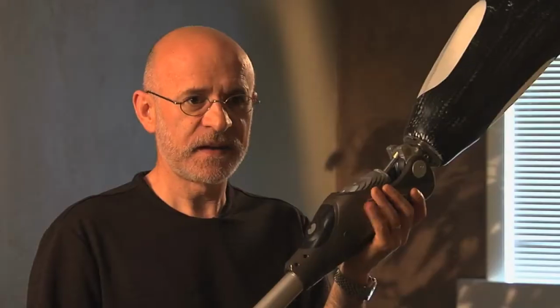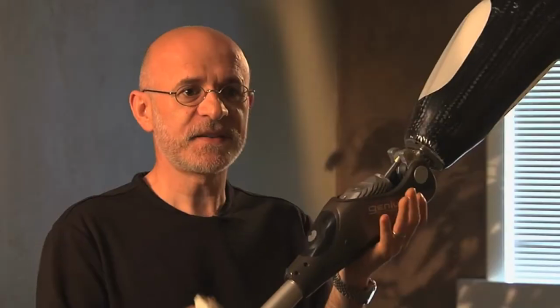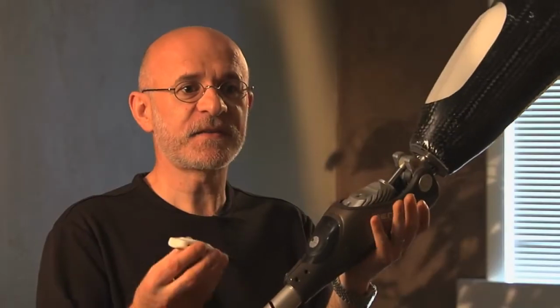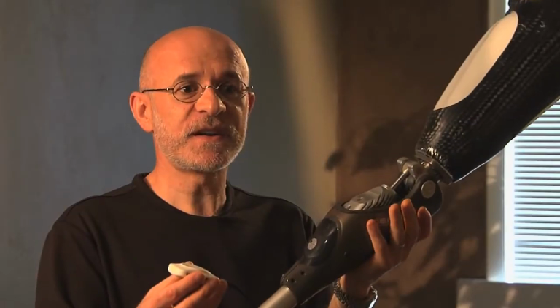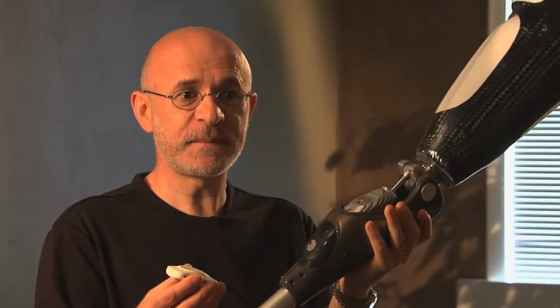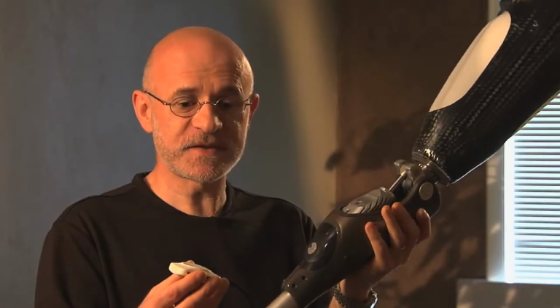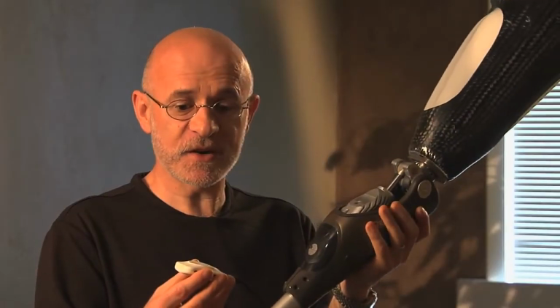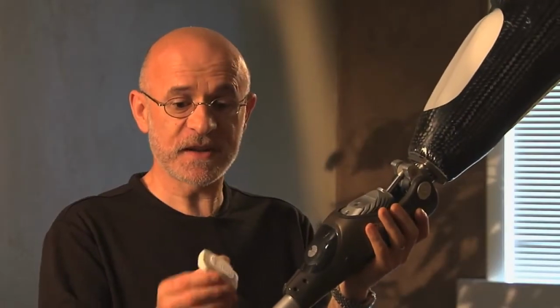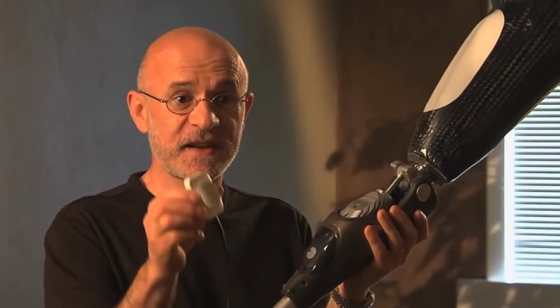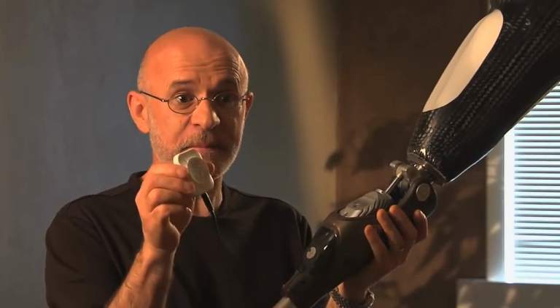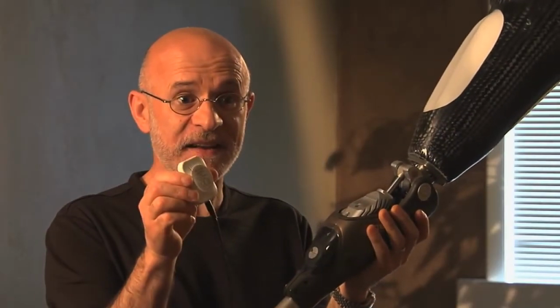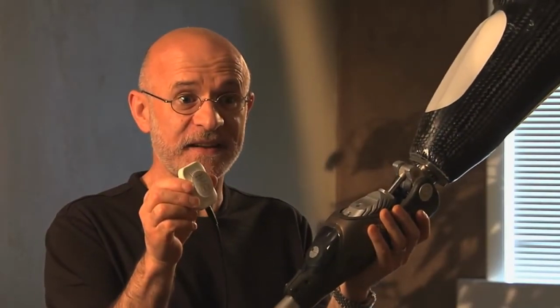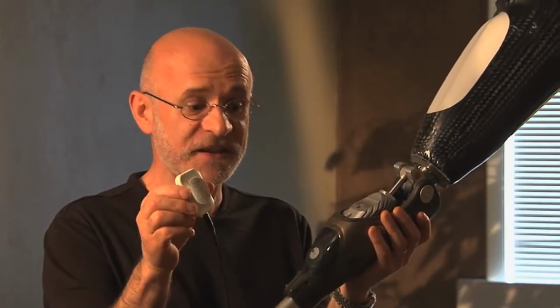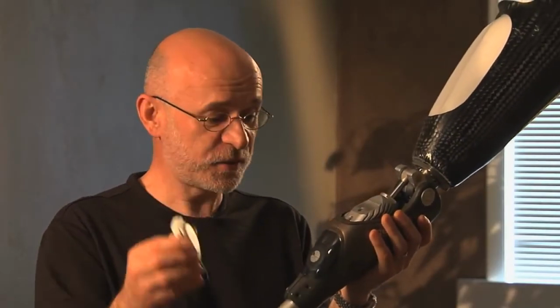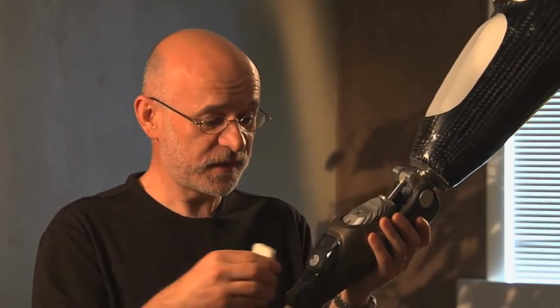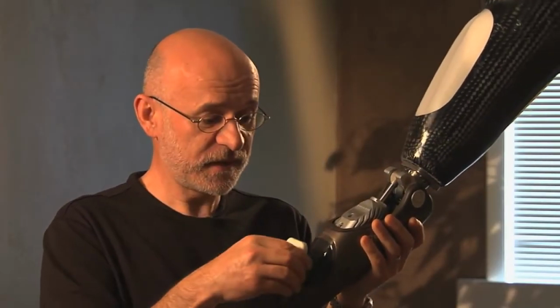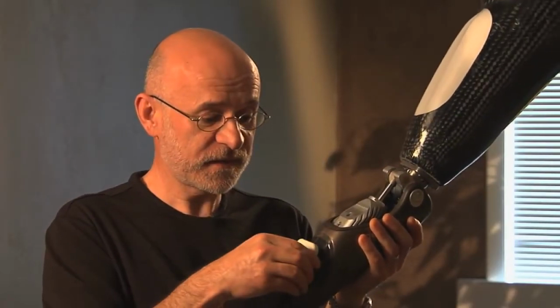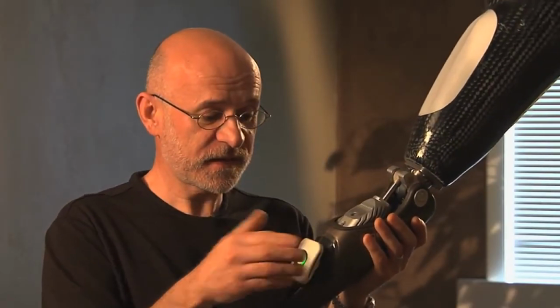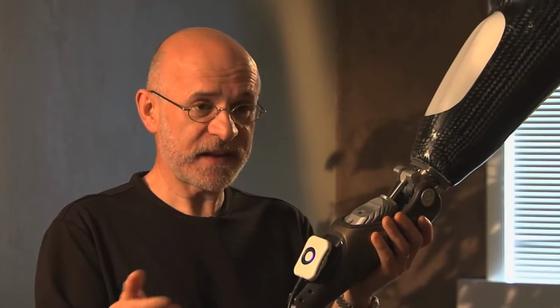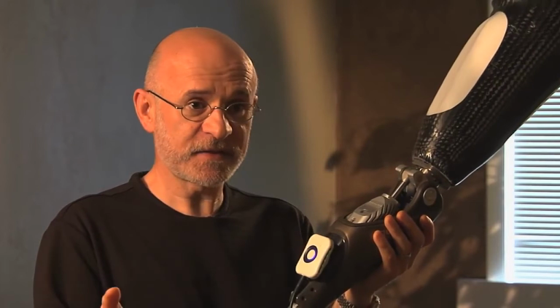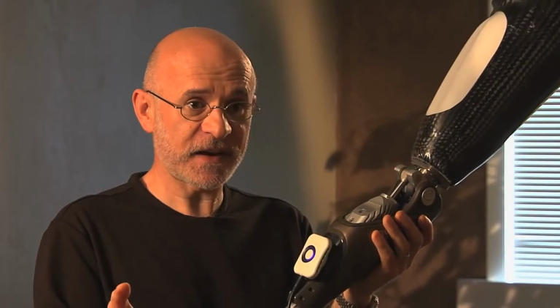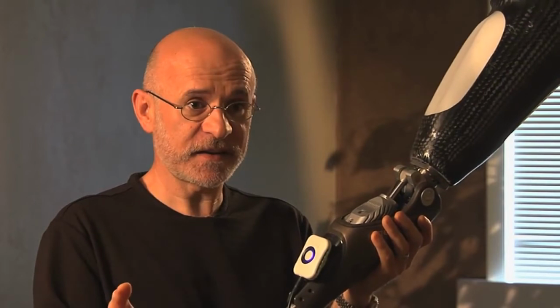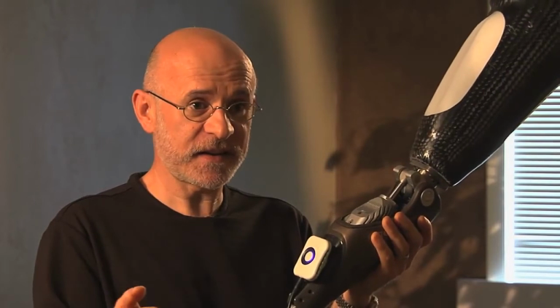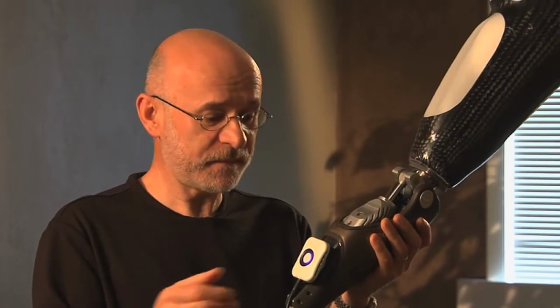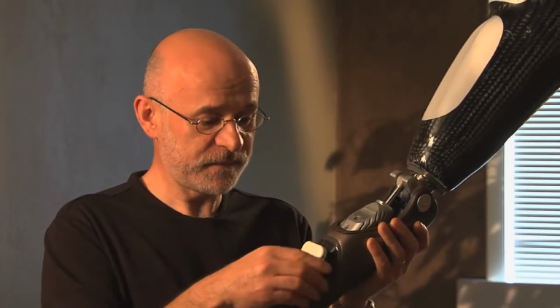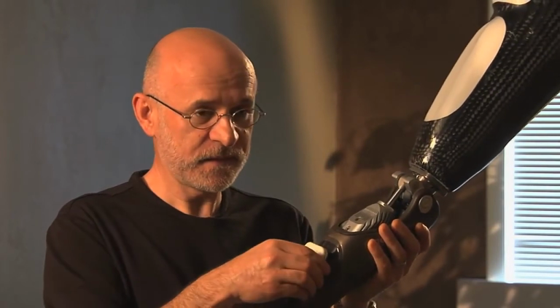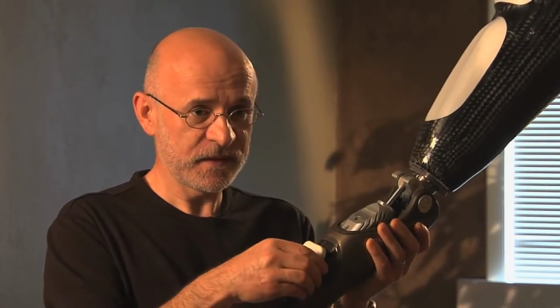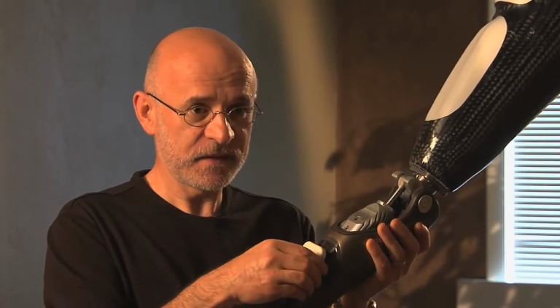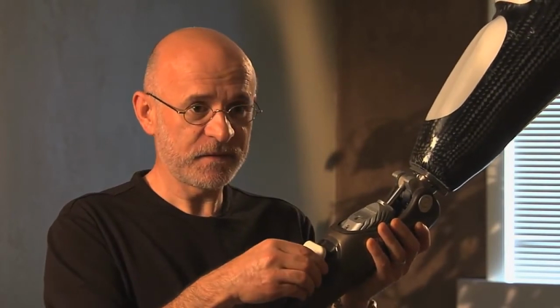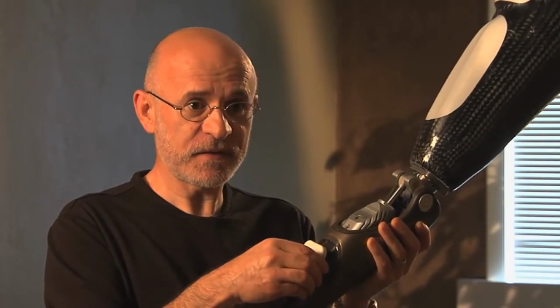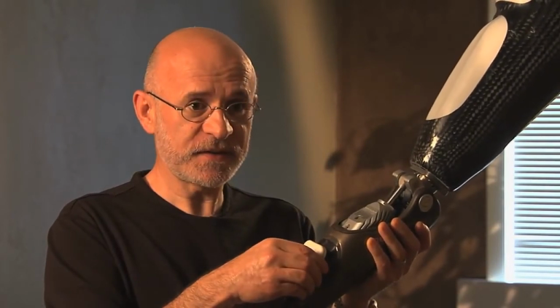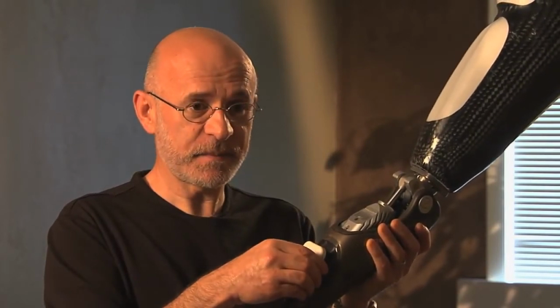This is a very simple charger. It has a little magnet attached to it that clicks right onto the limb — very, very simple.